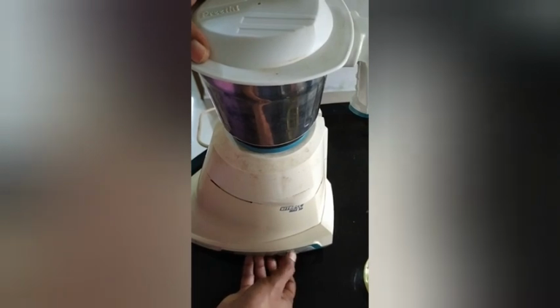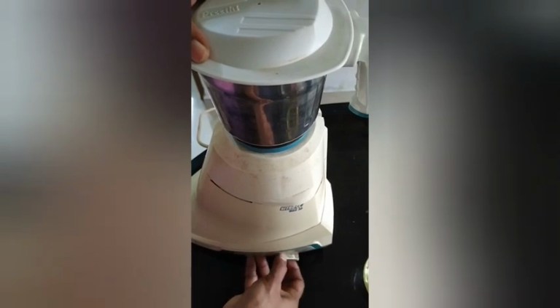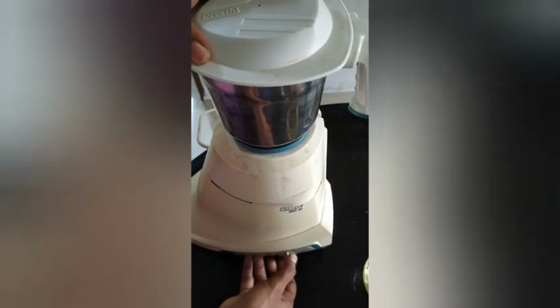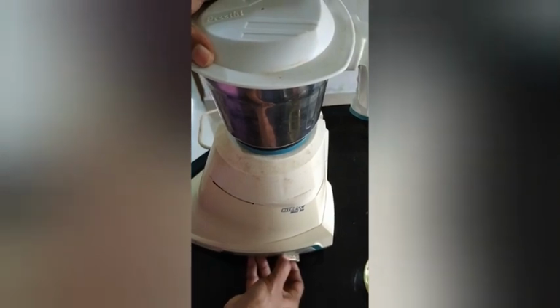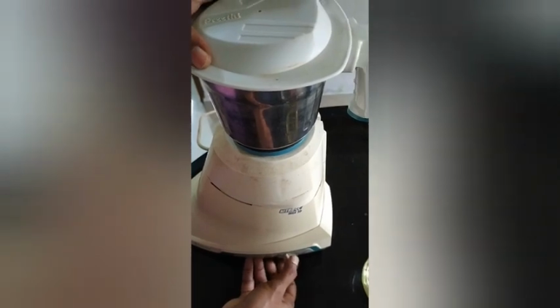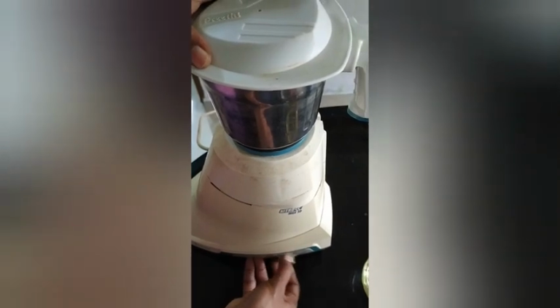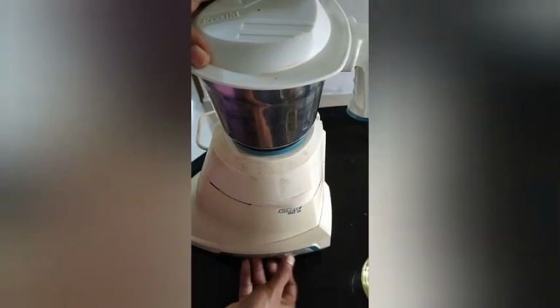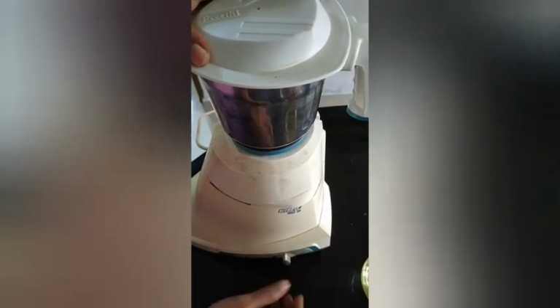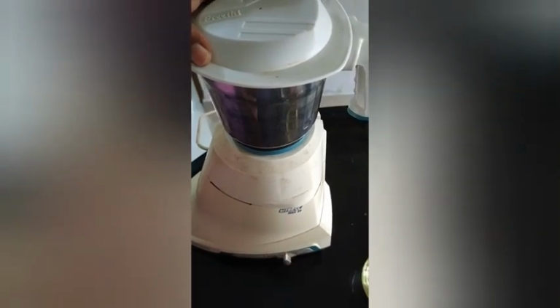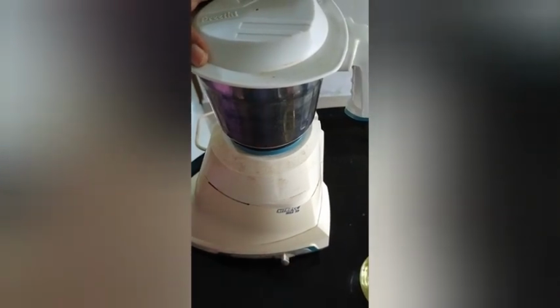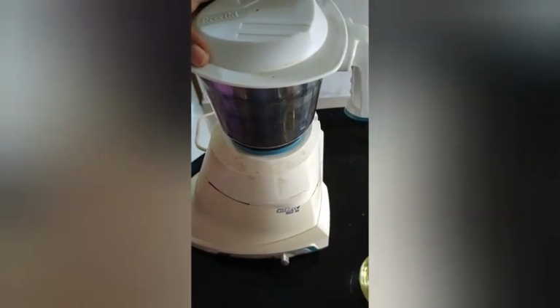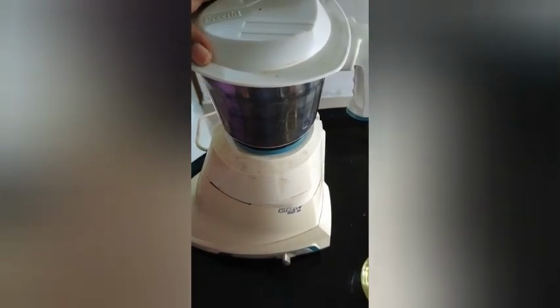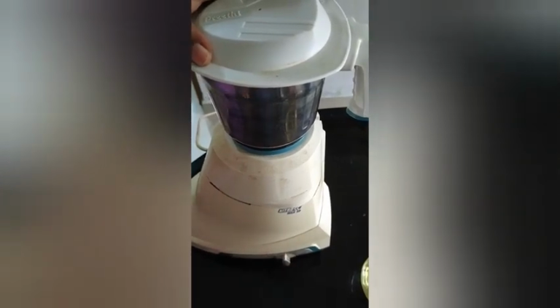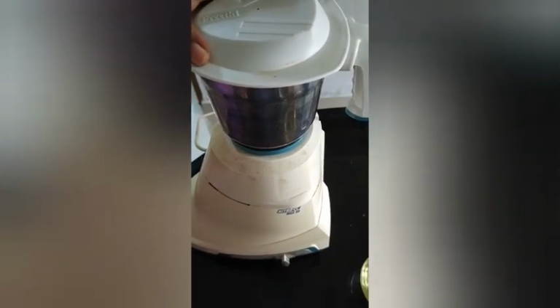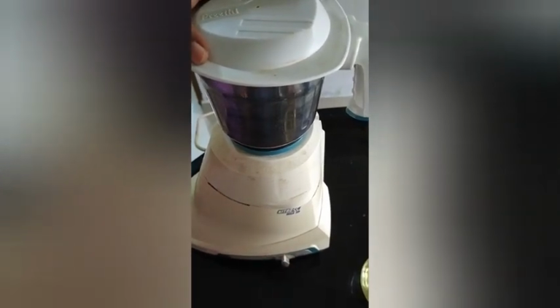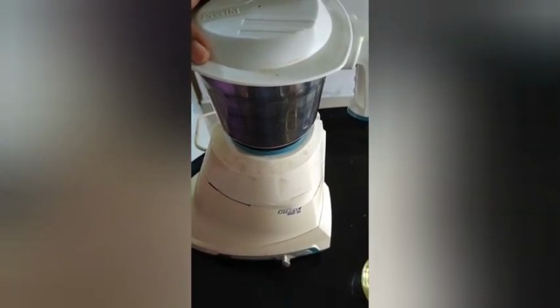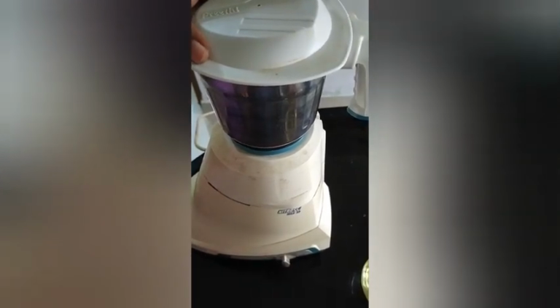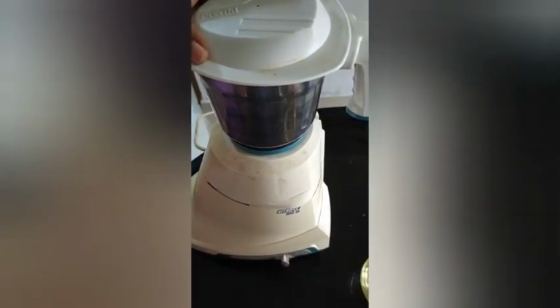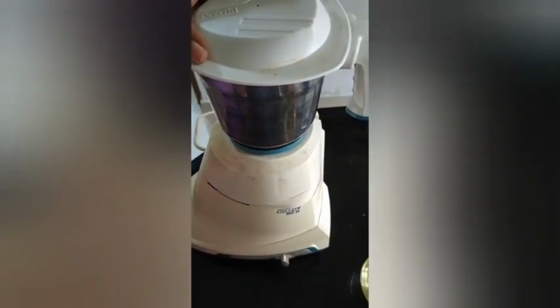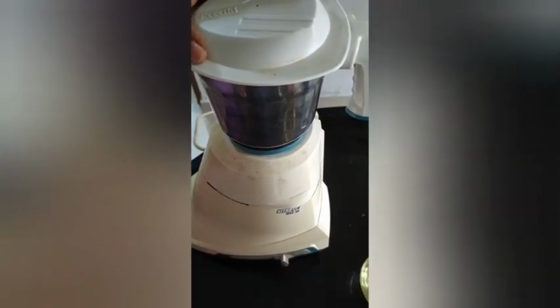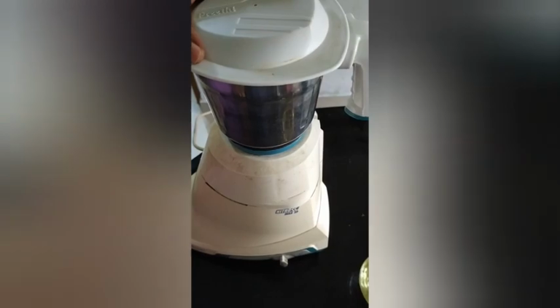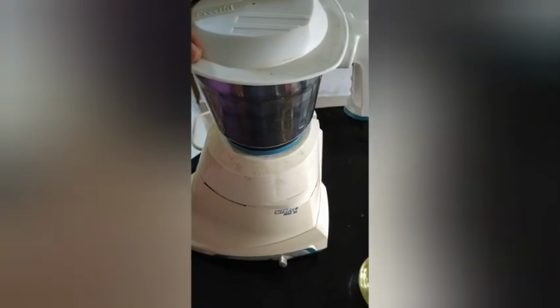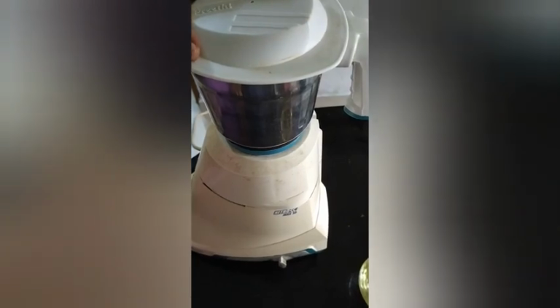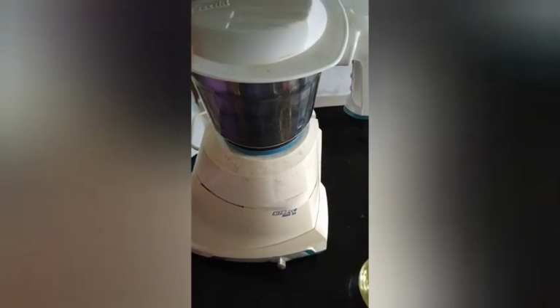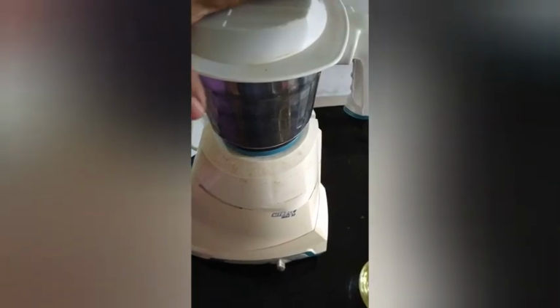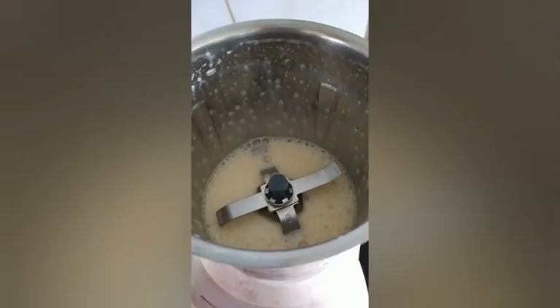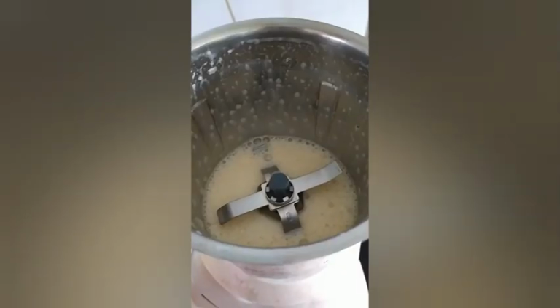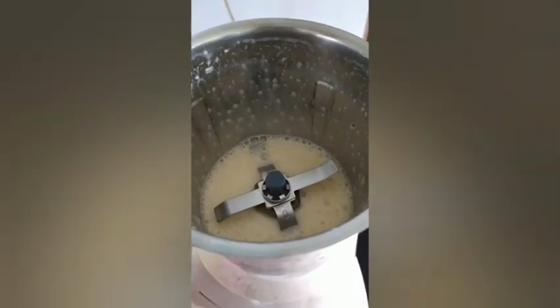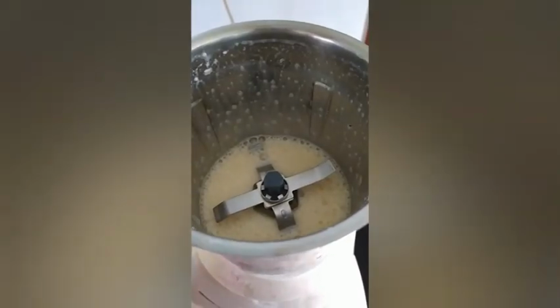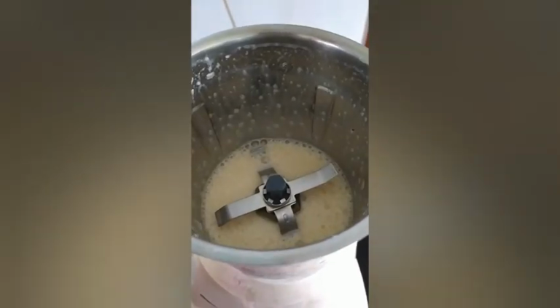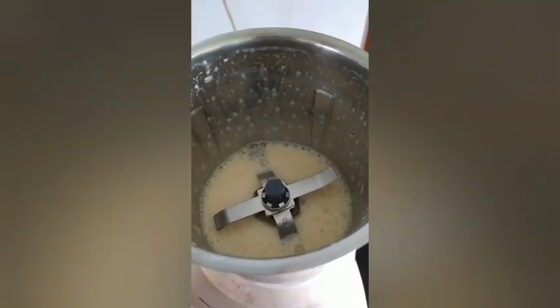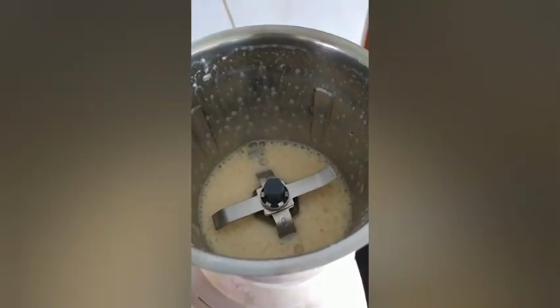We add a half a minute to the plate, add a little bit to the plate, add a bit to the plate.